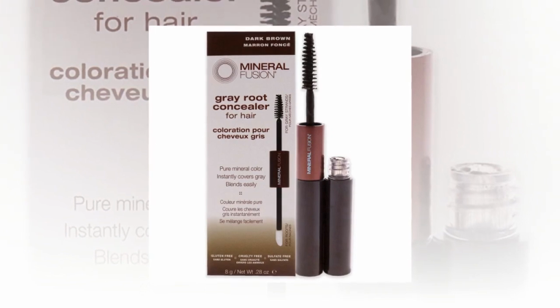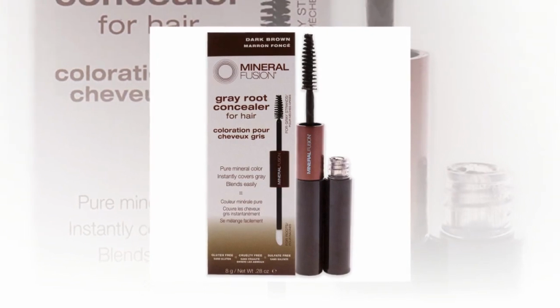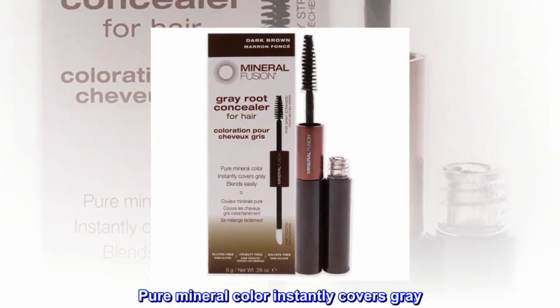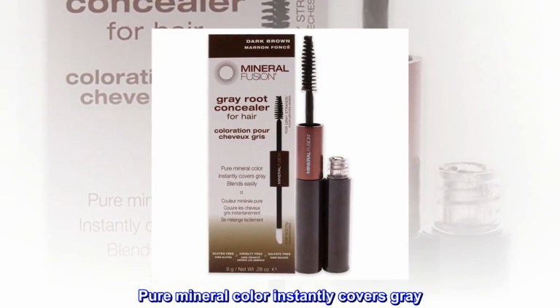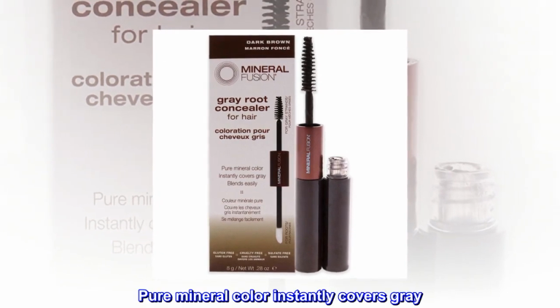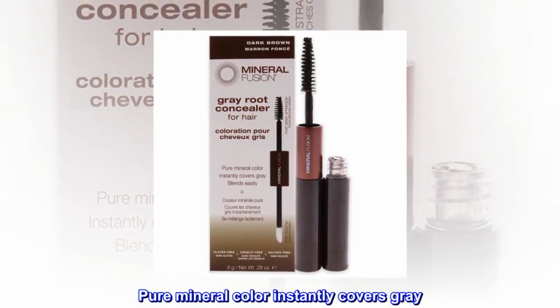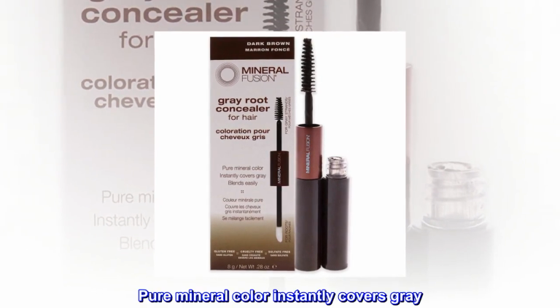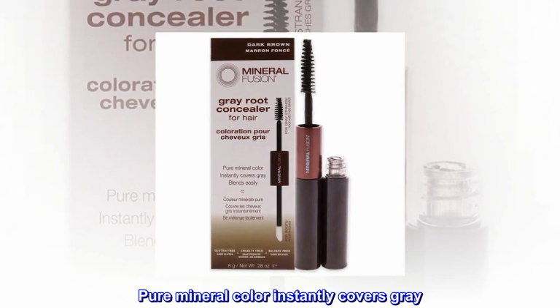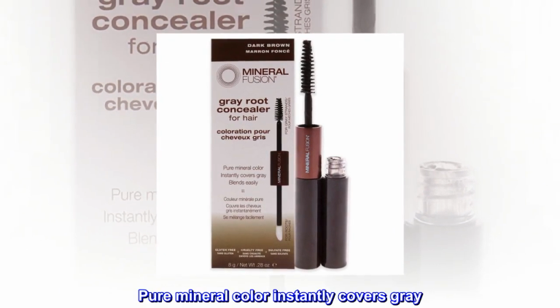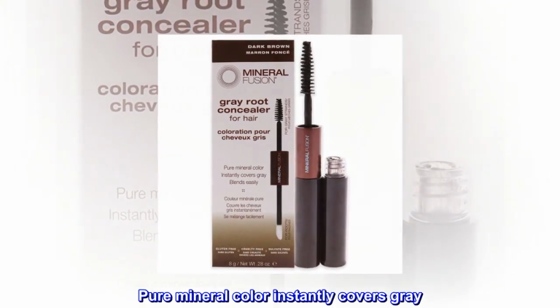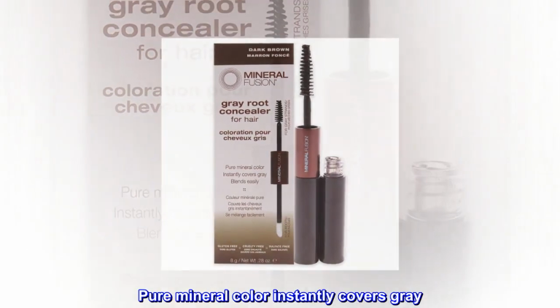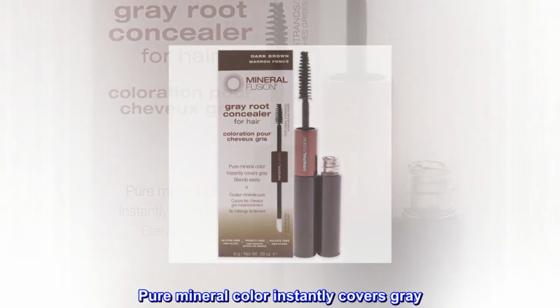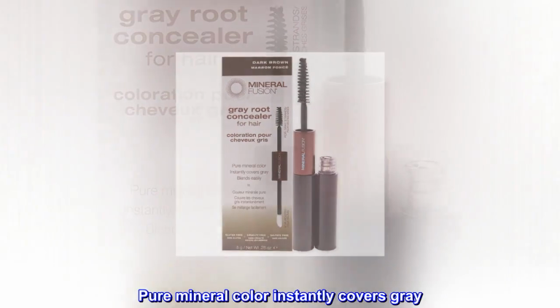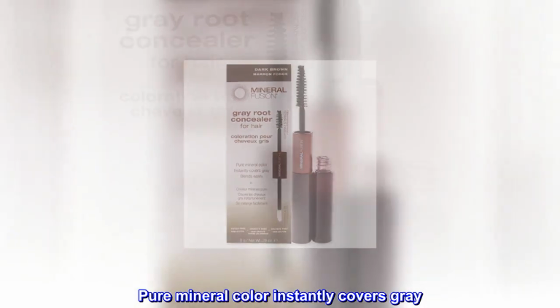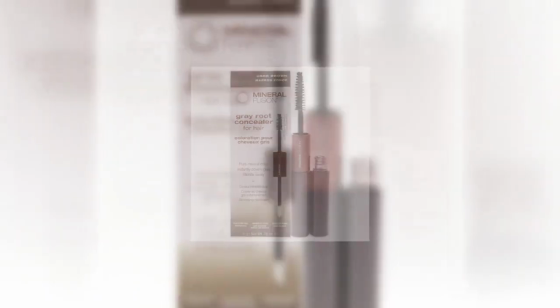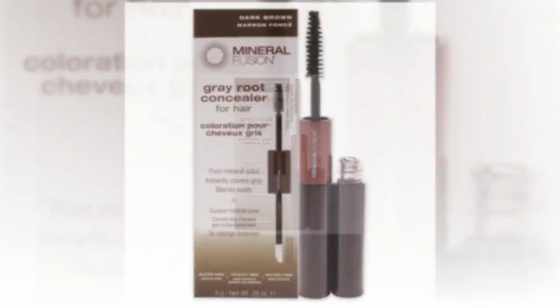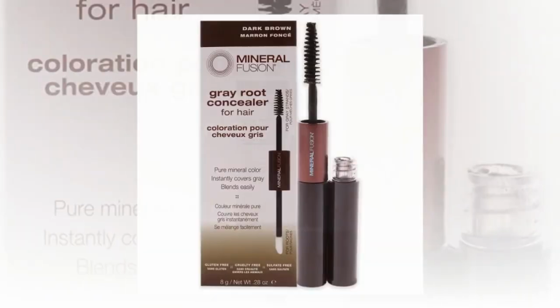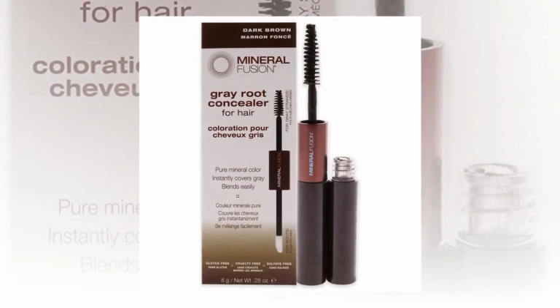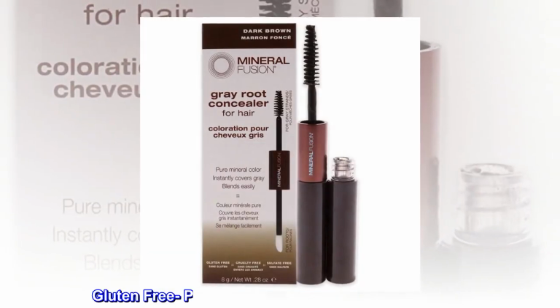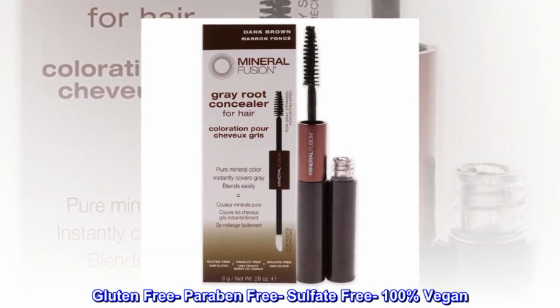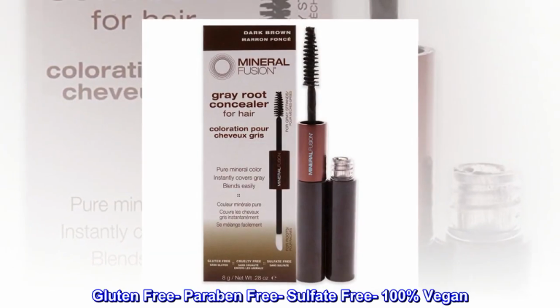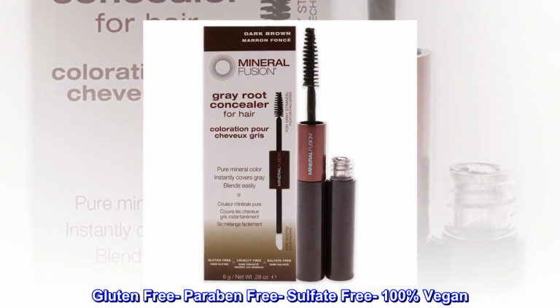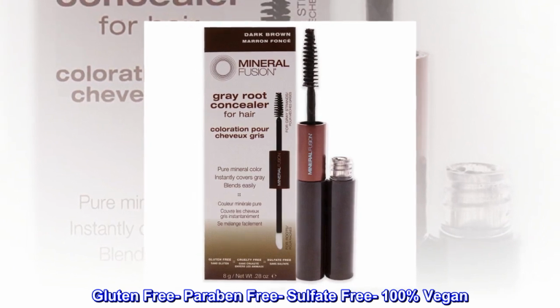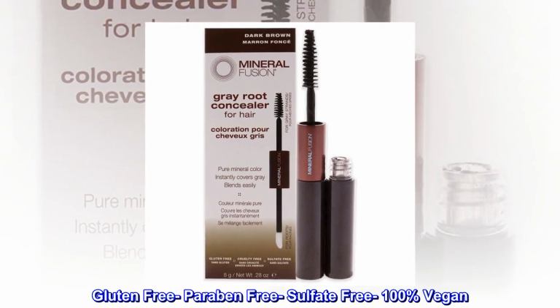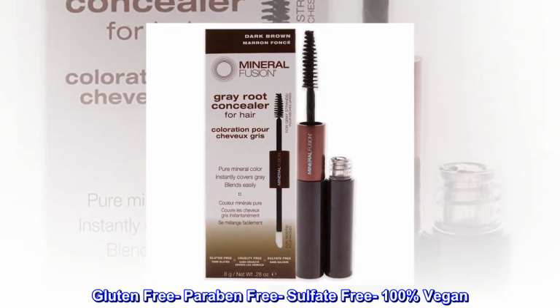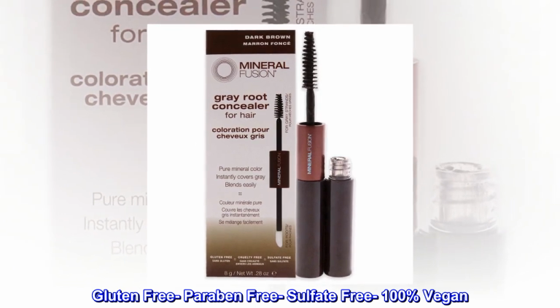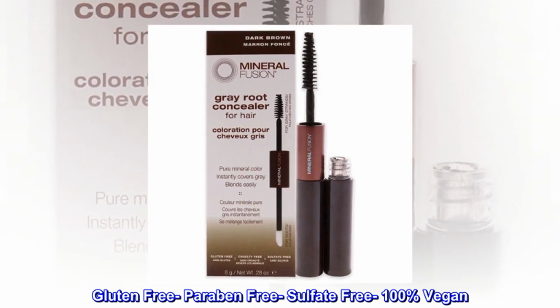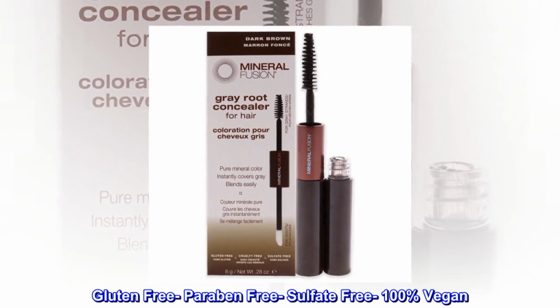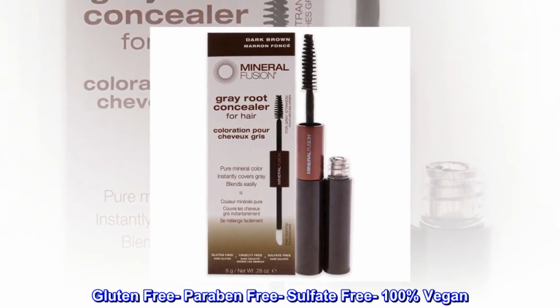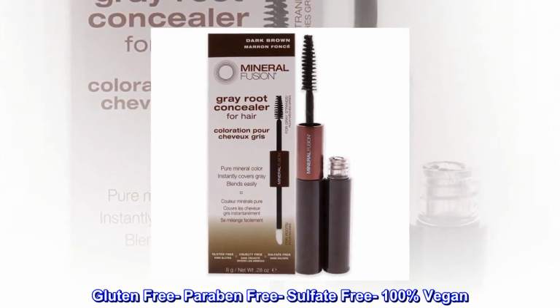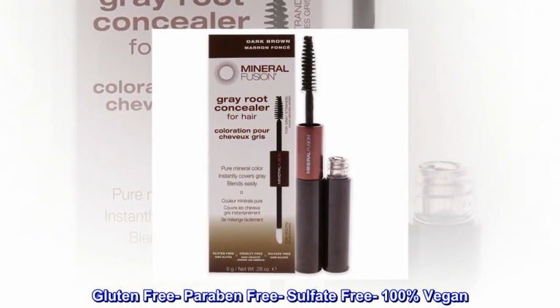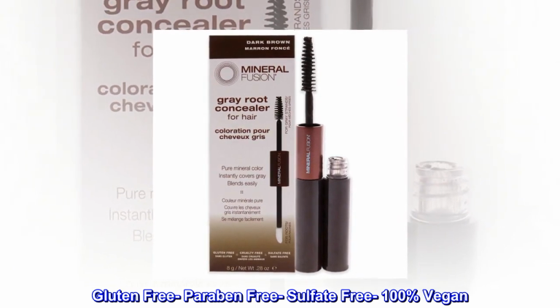Pure mineral color instantly covers gray. Gluten-free, paraben-free, sulfate-free, and 100% vegan.